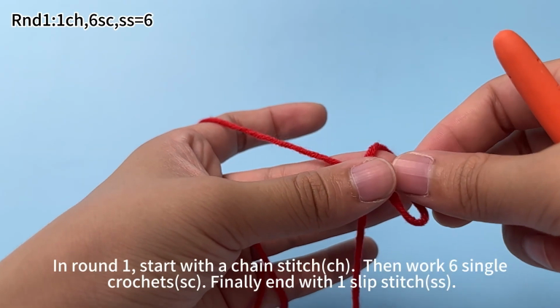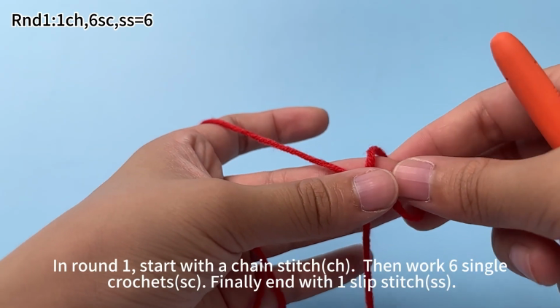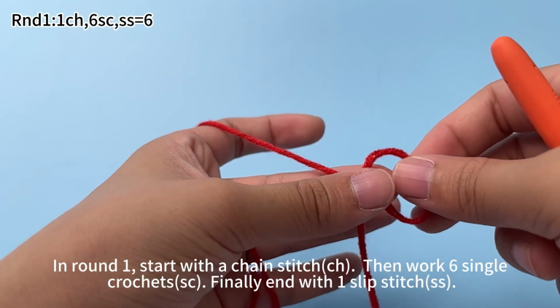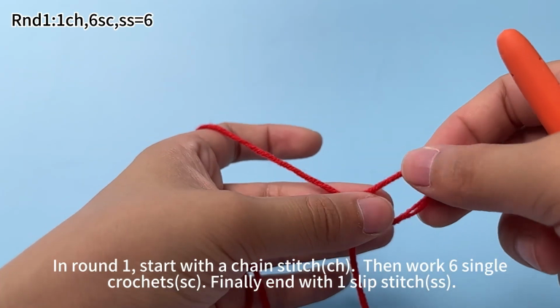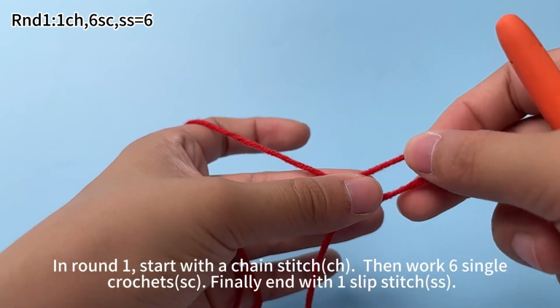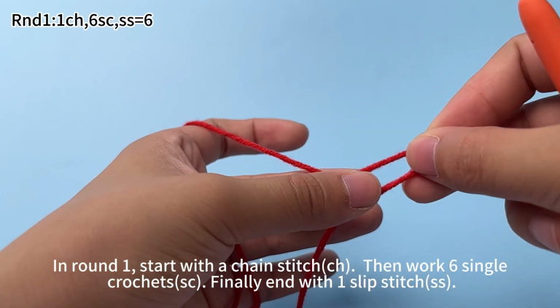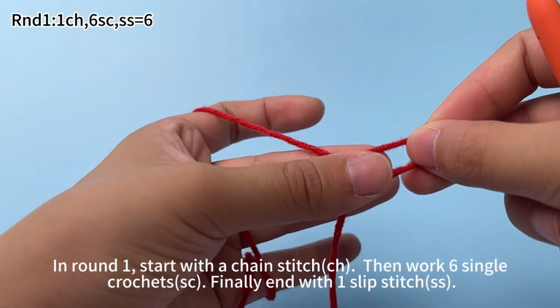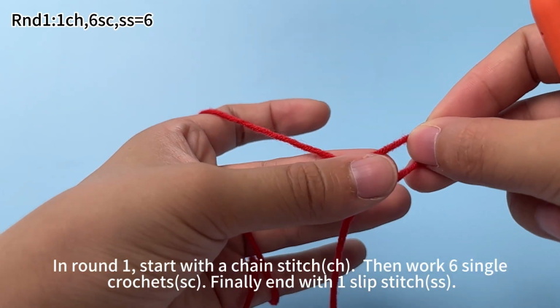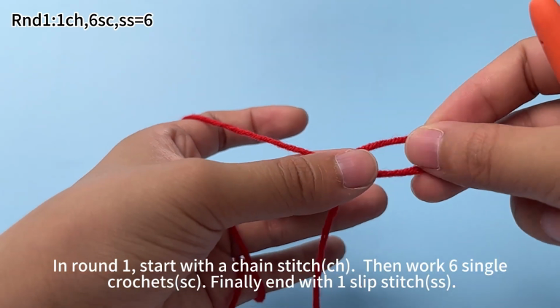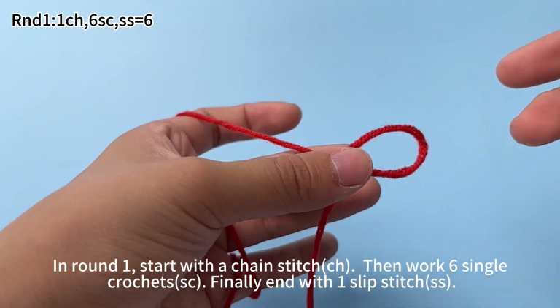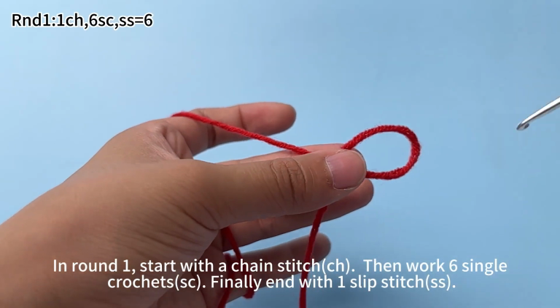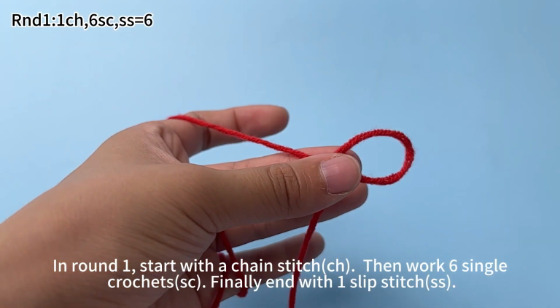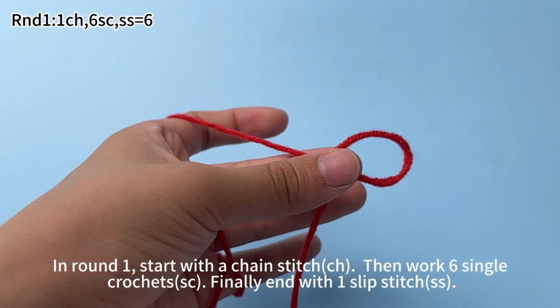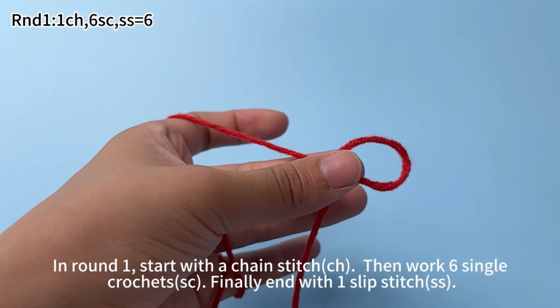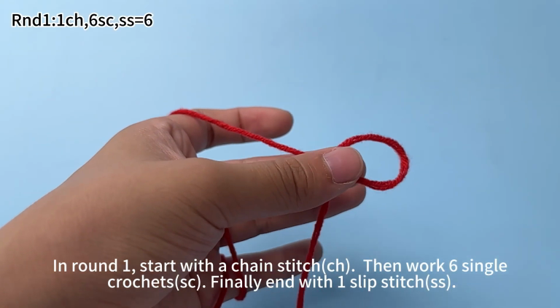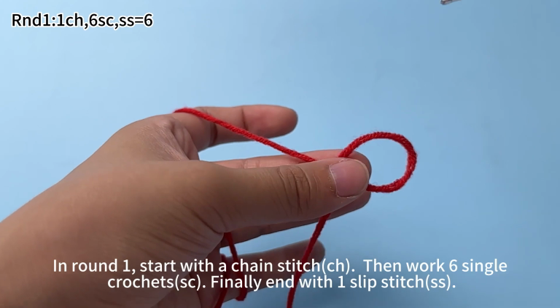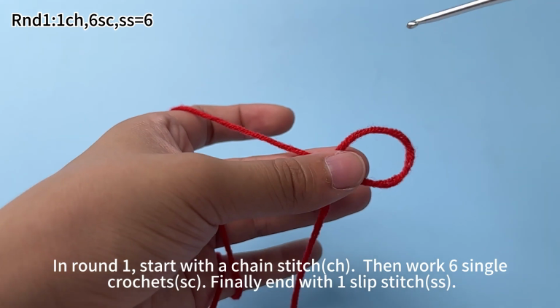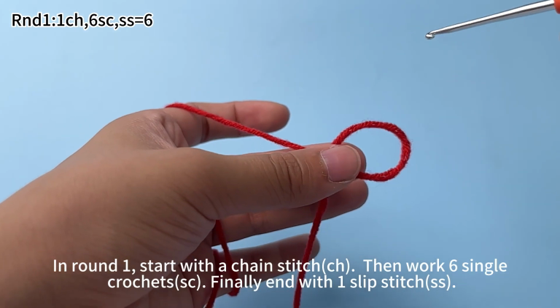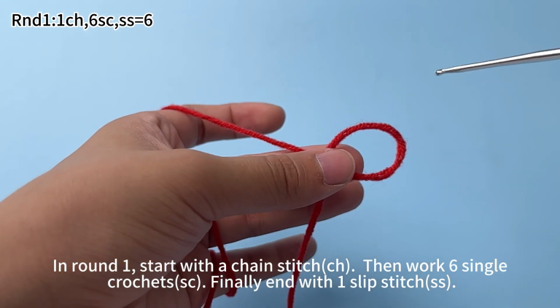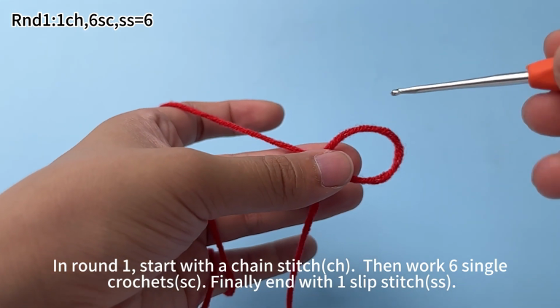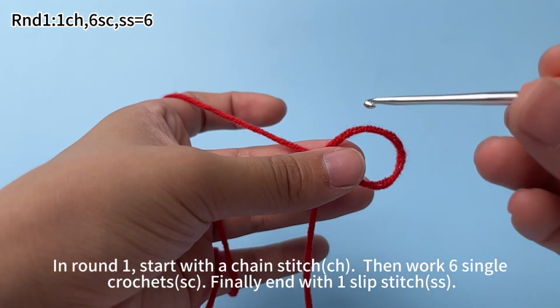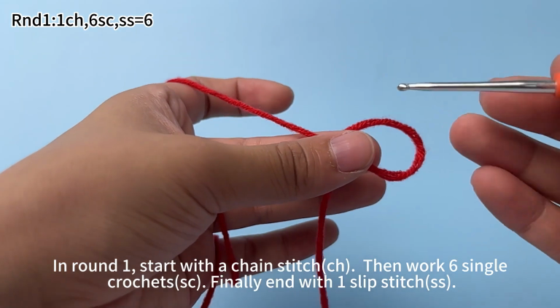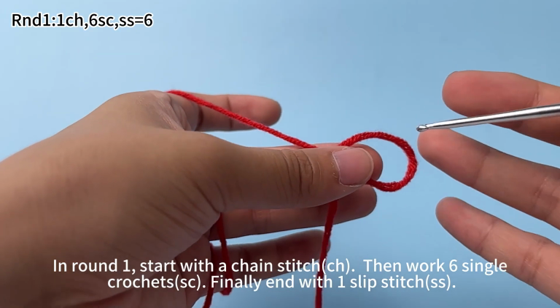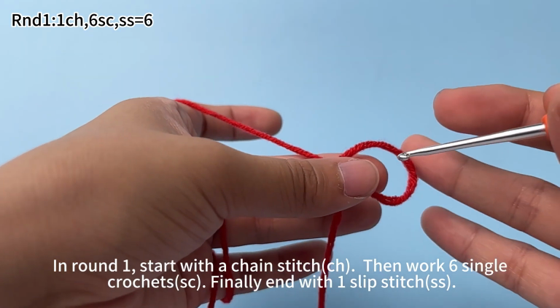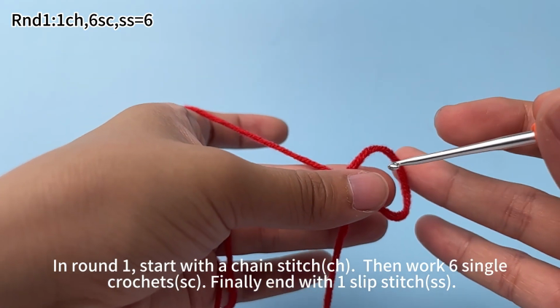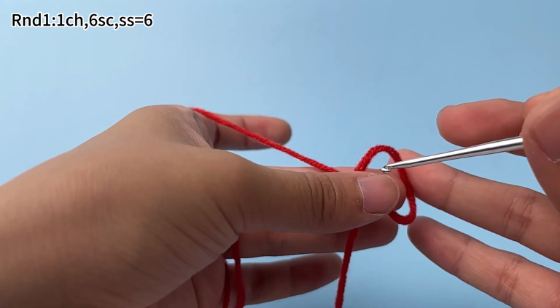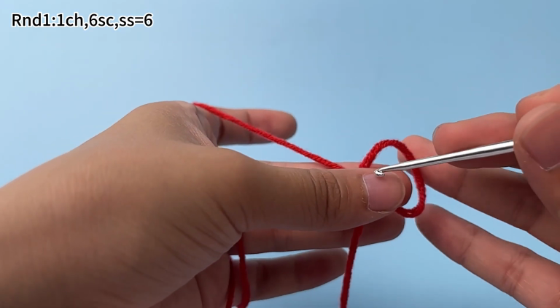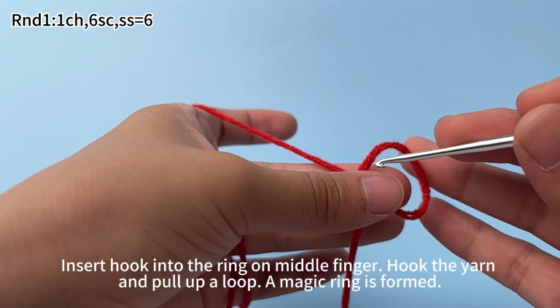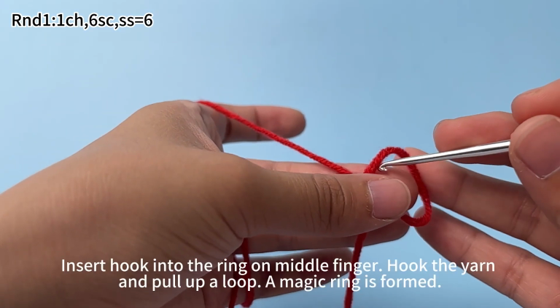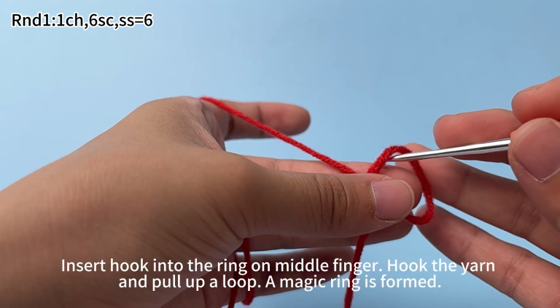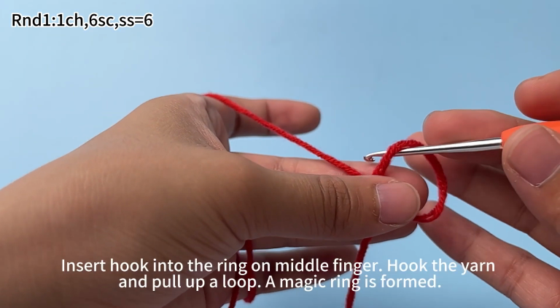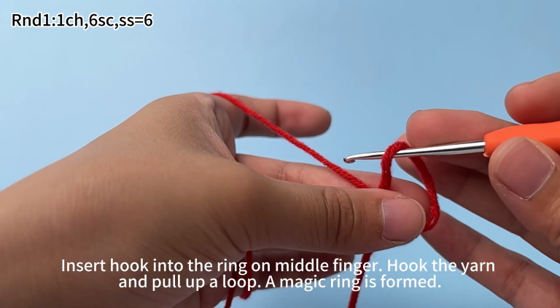In round 1, start with 1 chain stitch, then work 6 single crochets. Finally, end with 1 slip stitch.